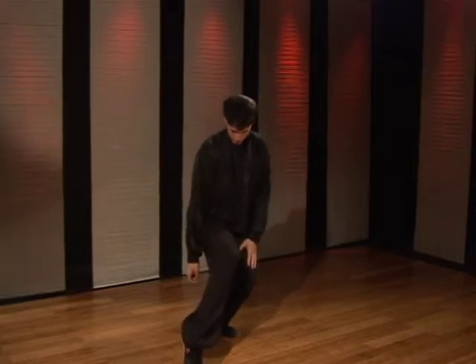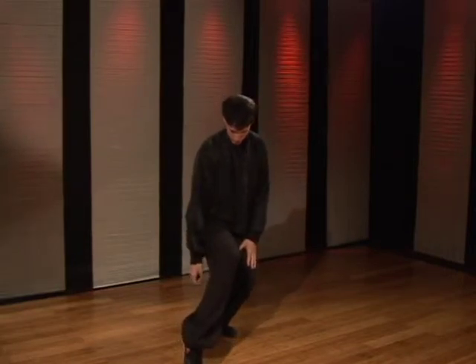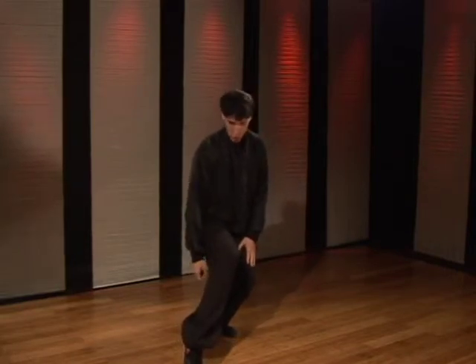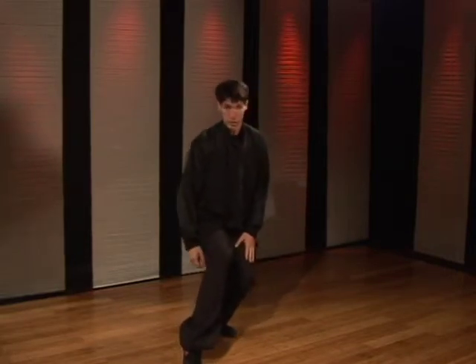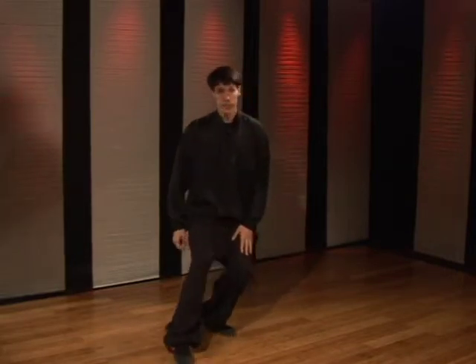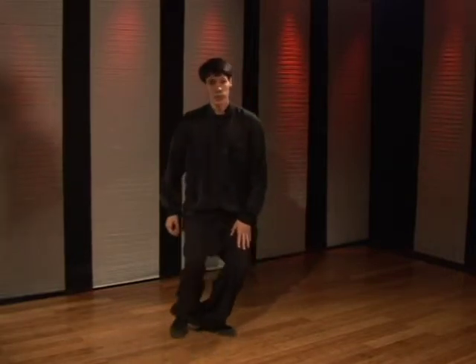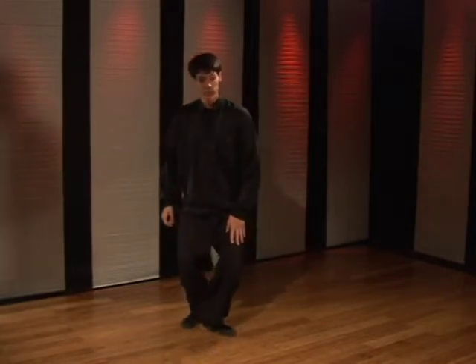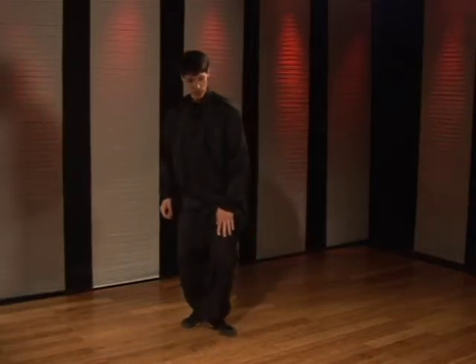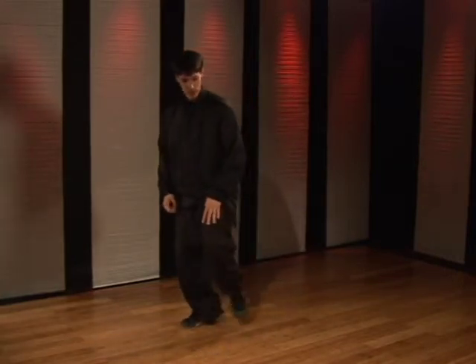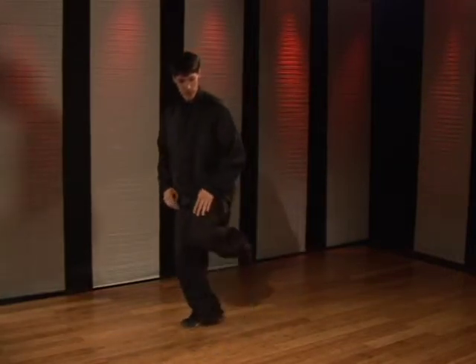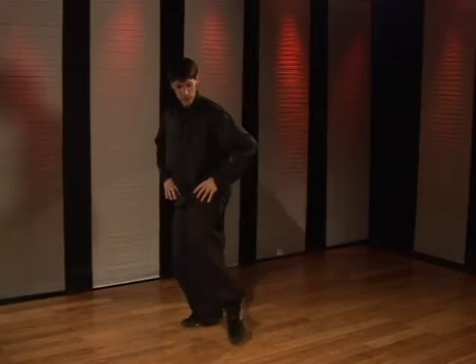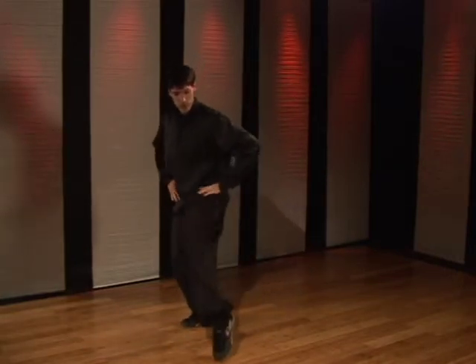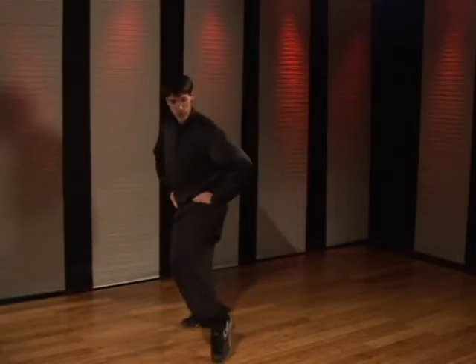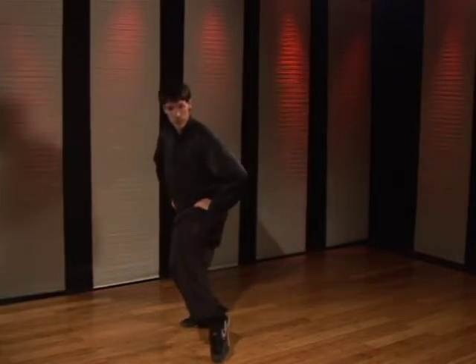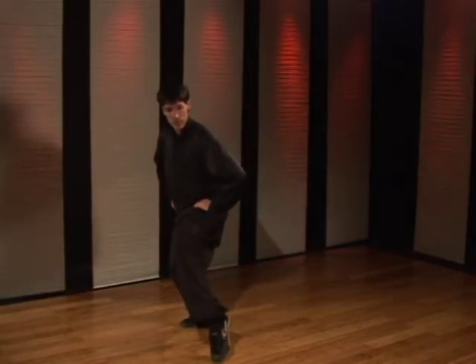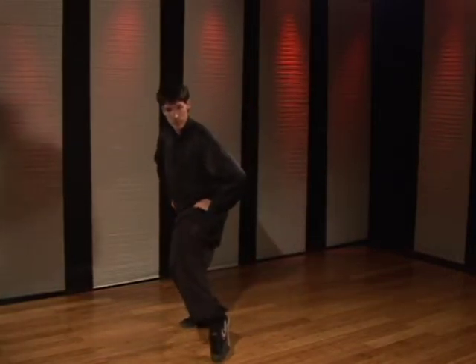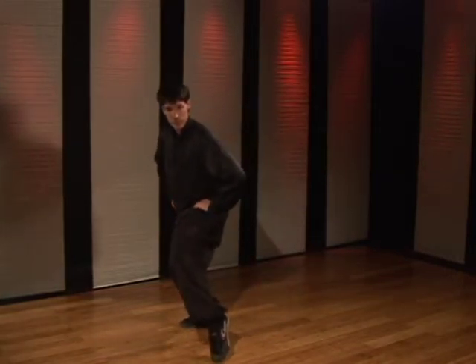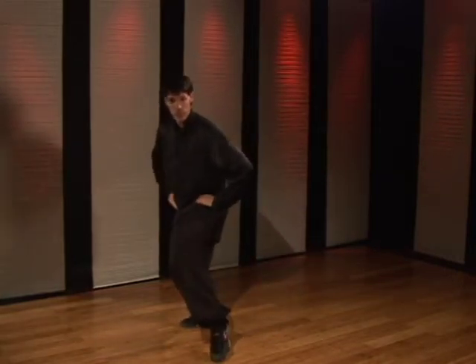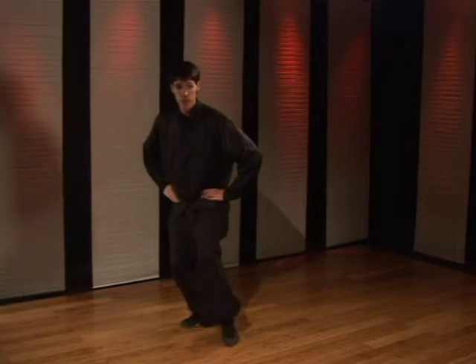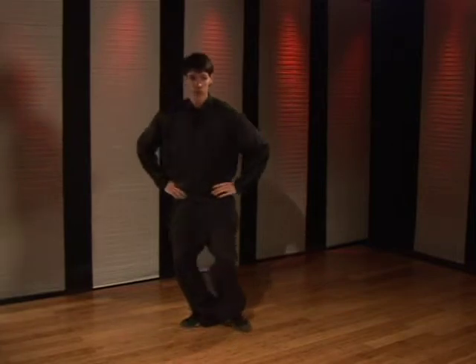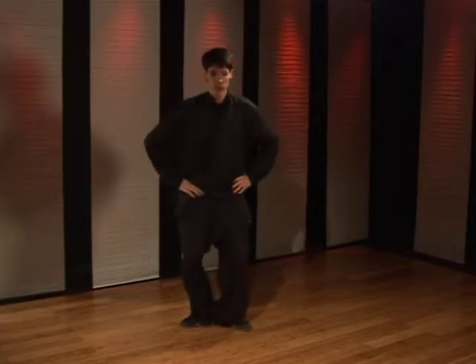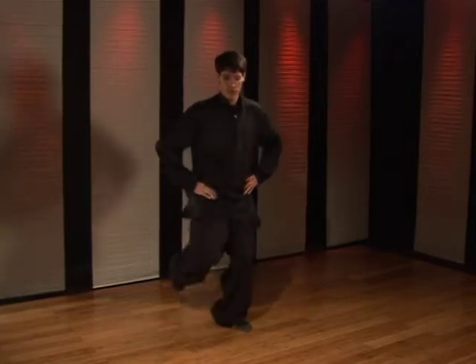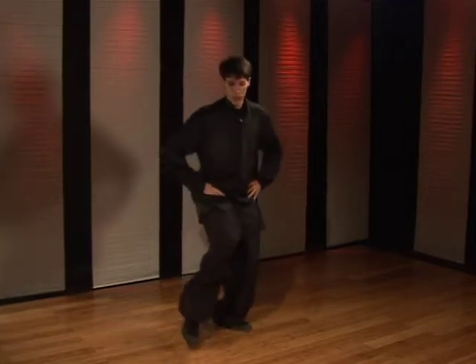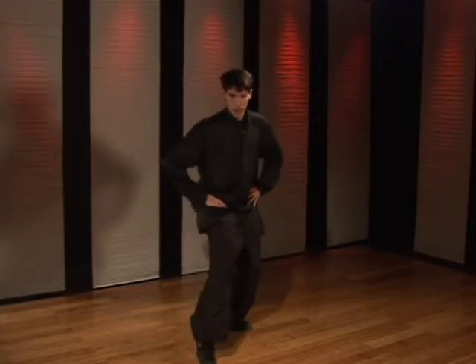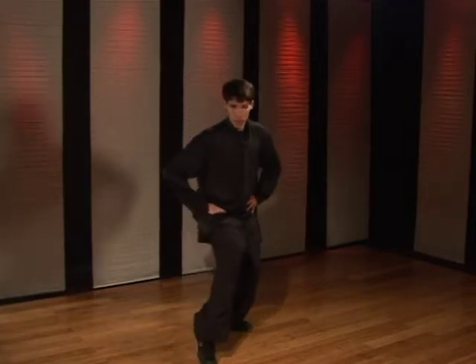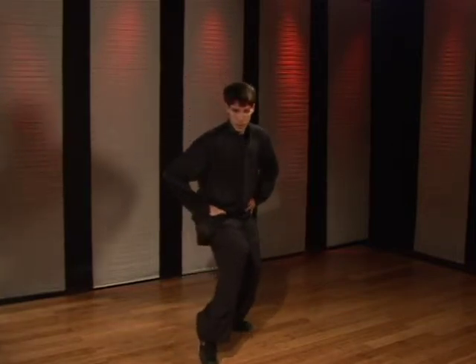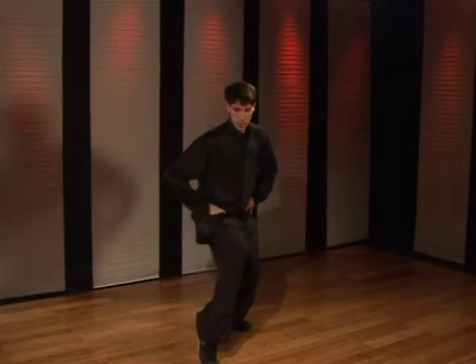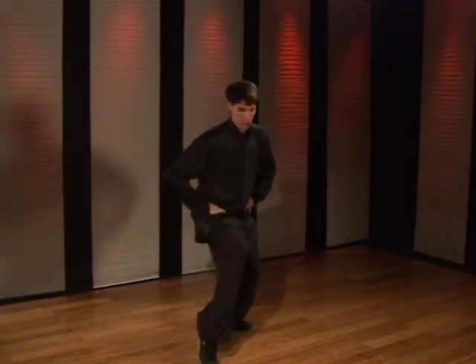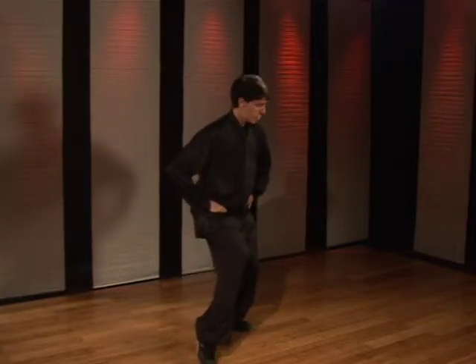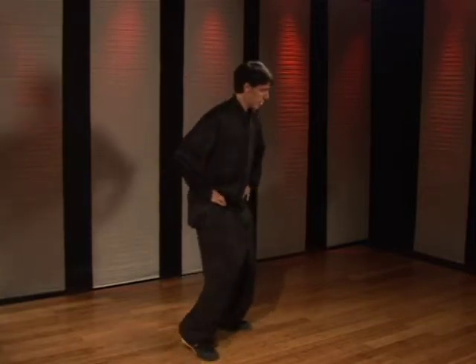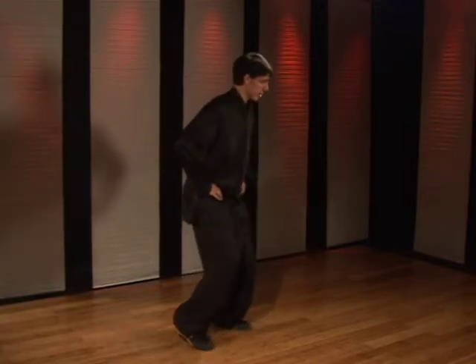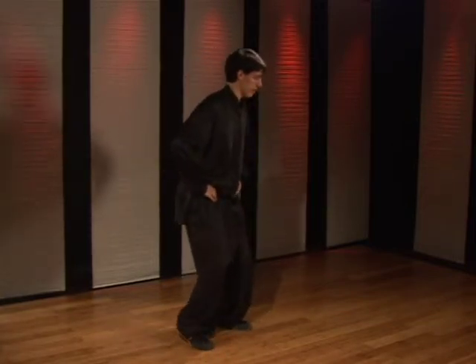So you can see it front ways and side ways.